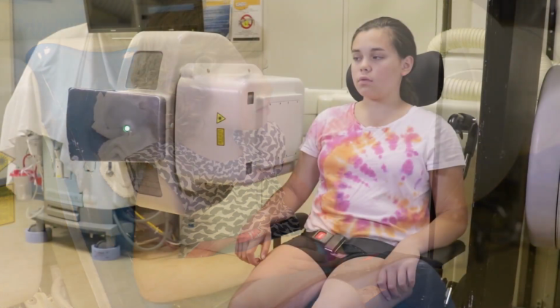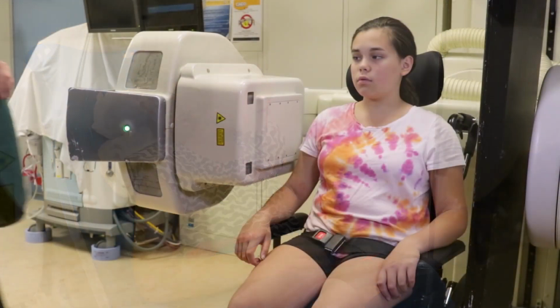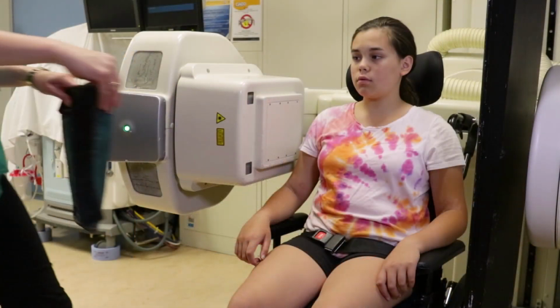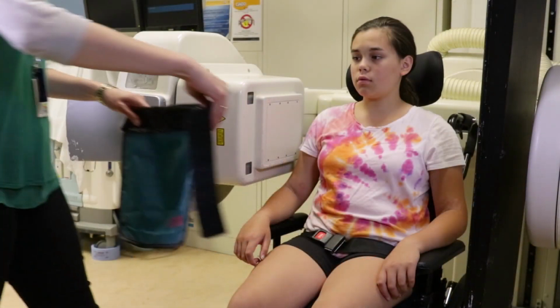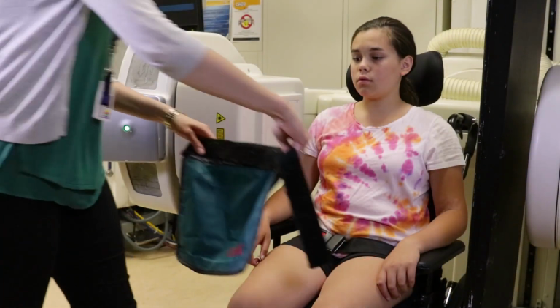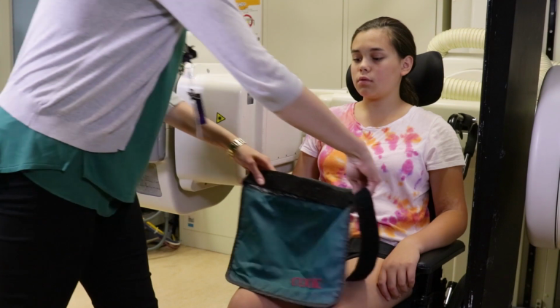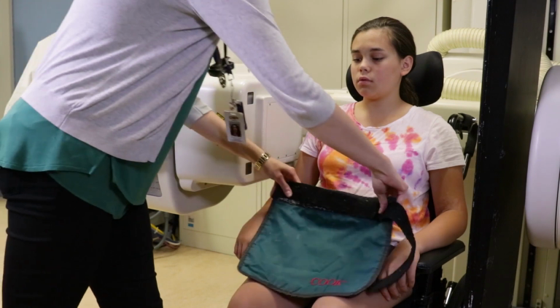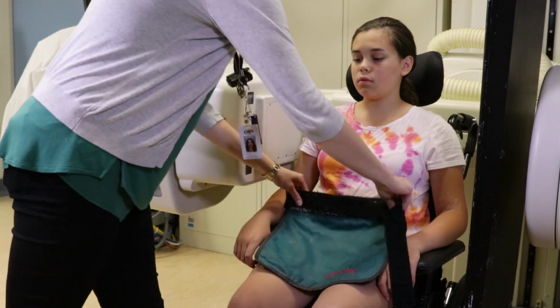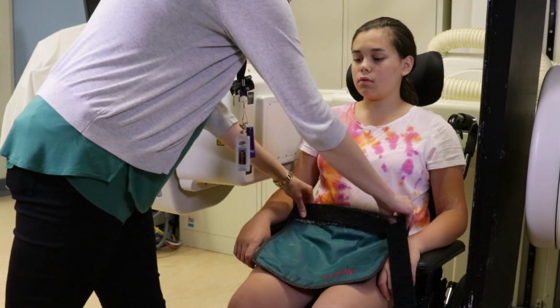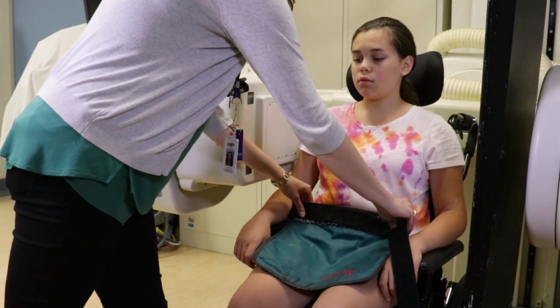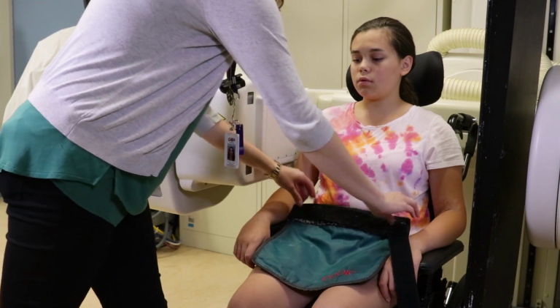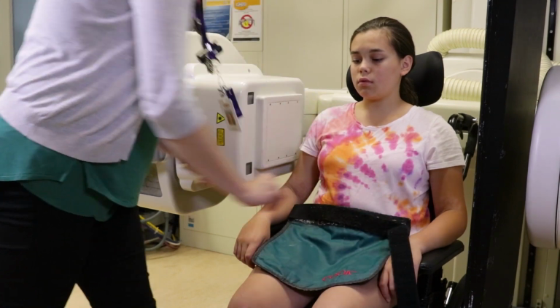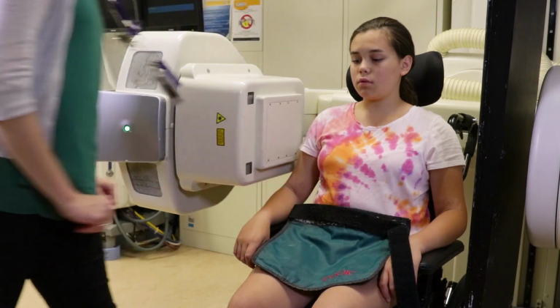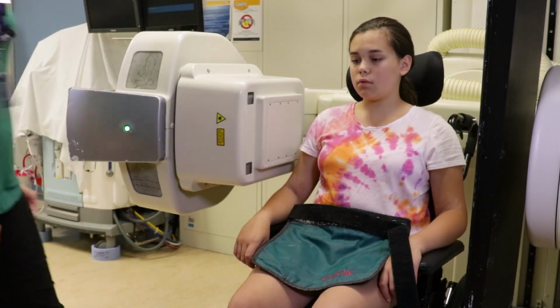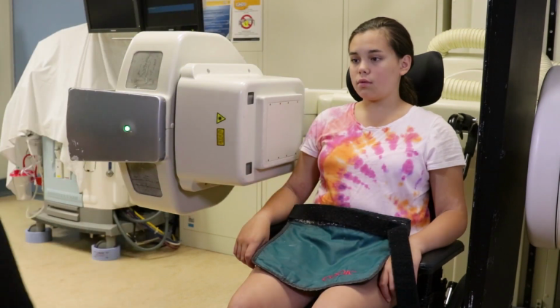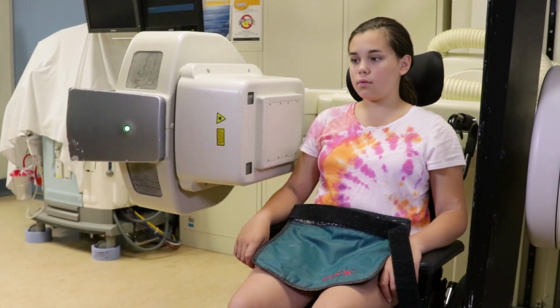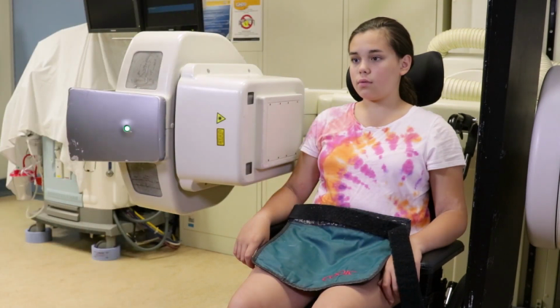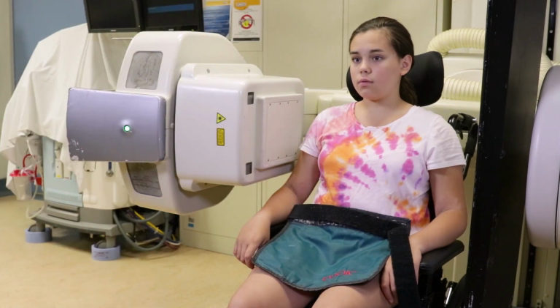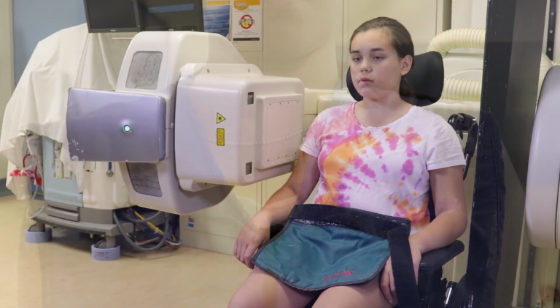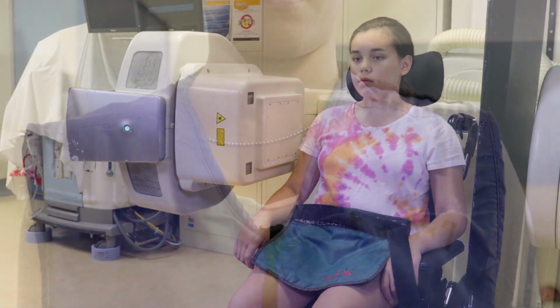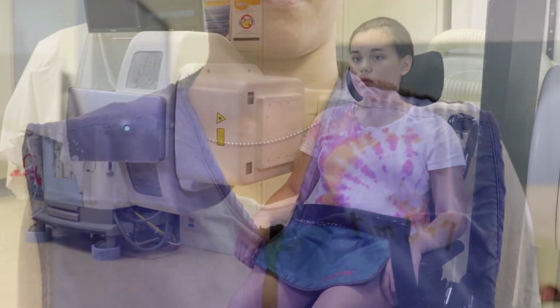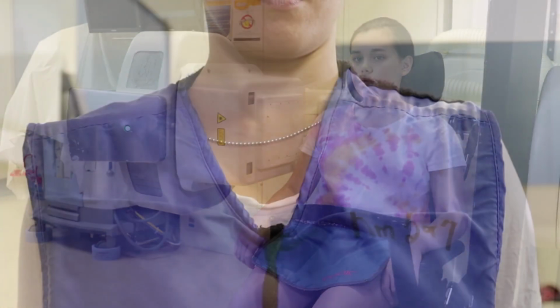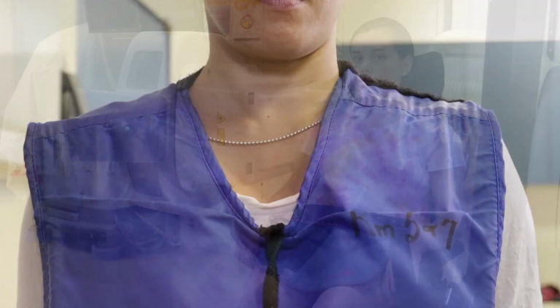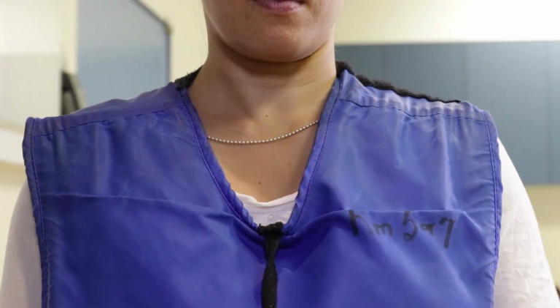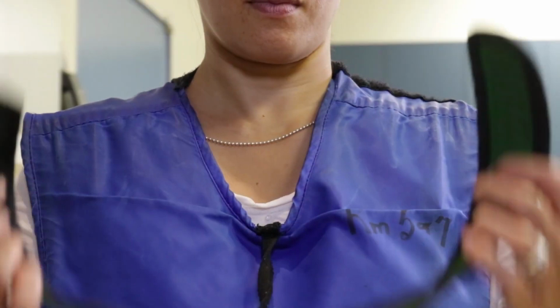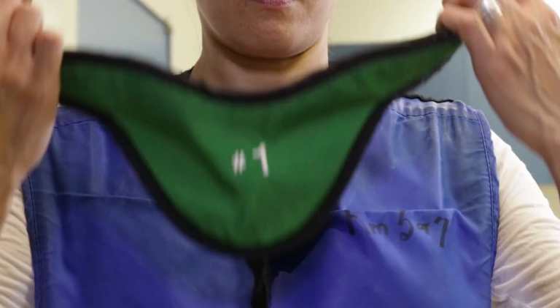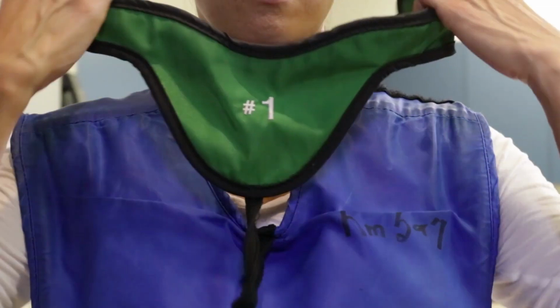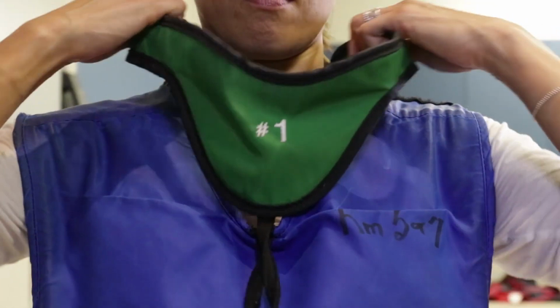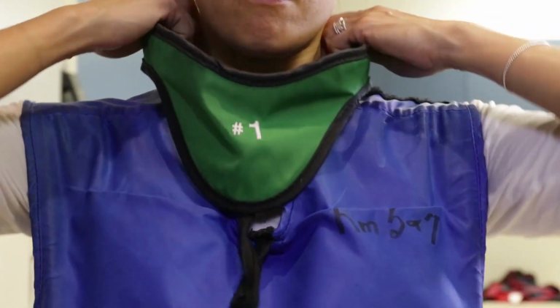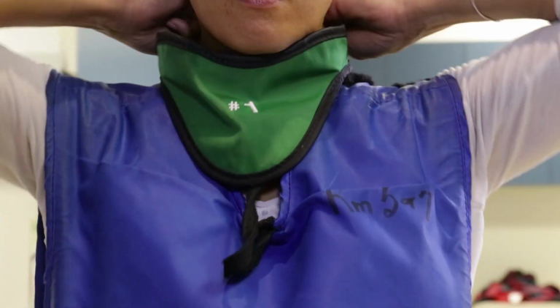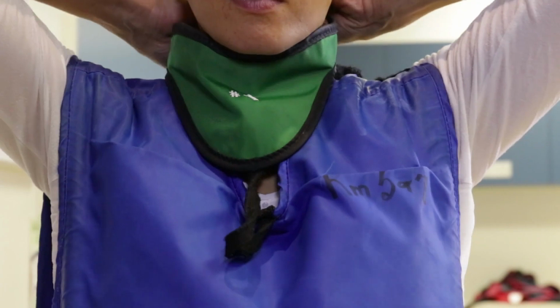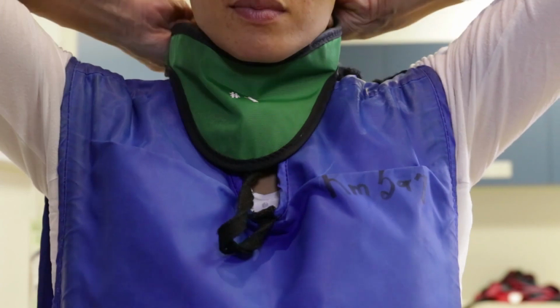We'll place a lead apron on your child's lap to limit radiation exposure. We'll give you a full lead apron to wear as well.